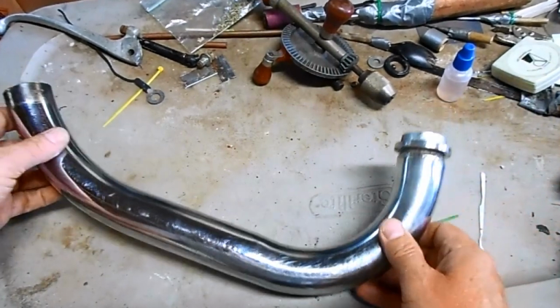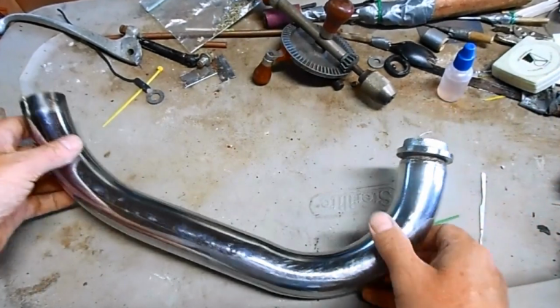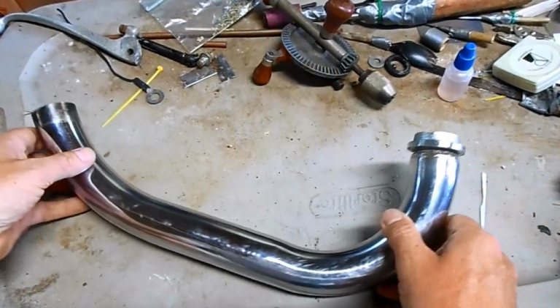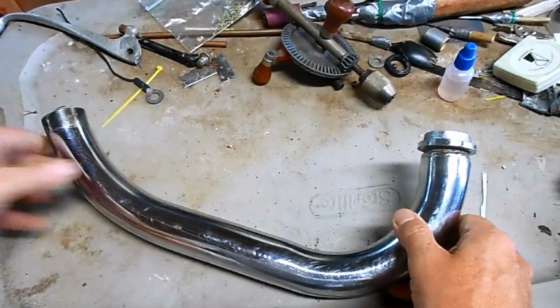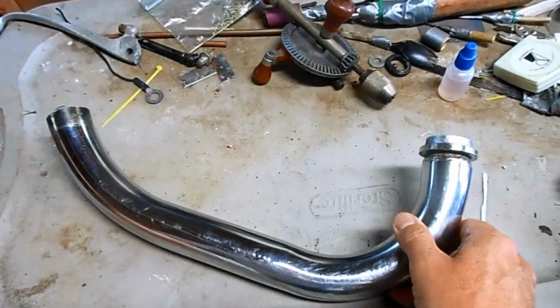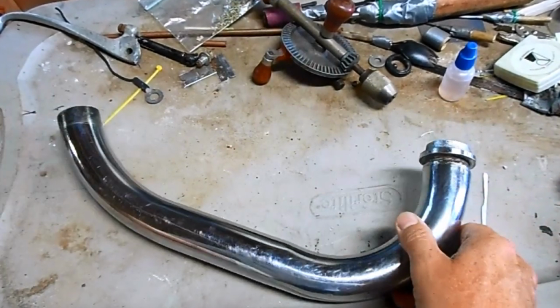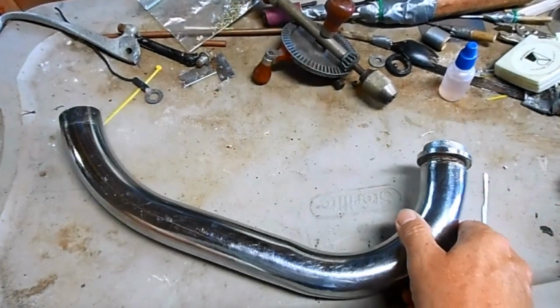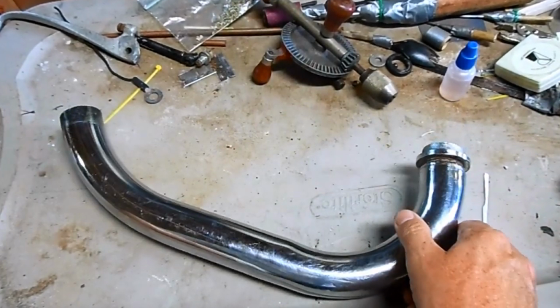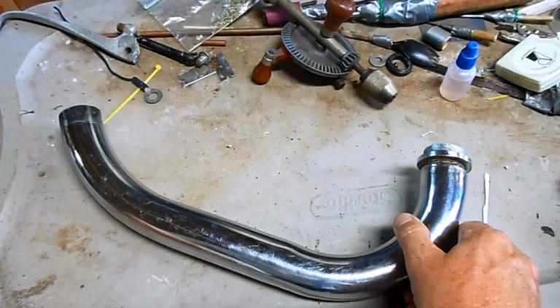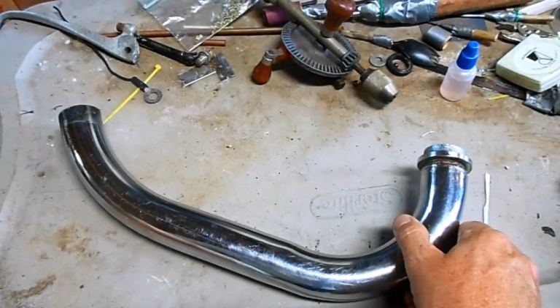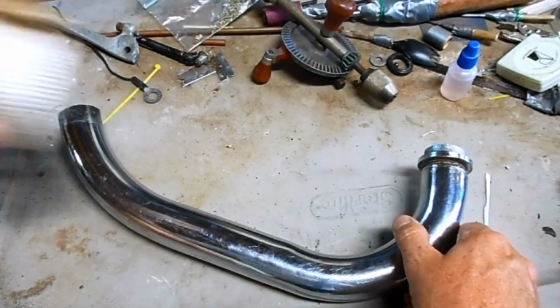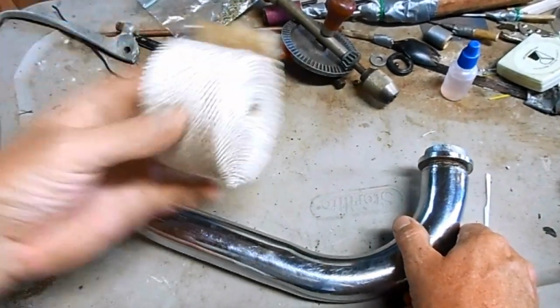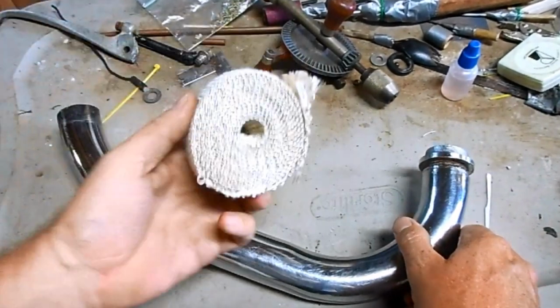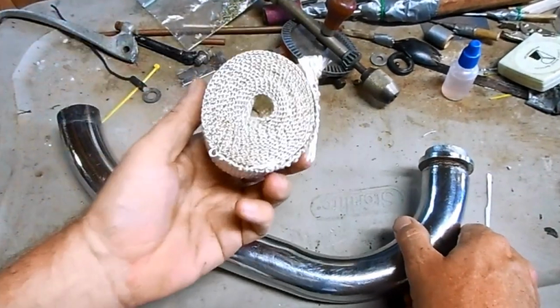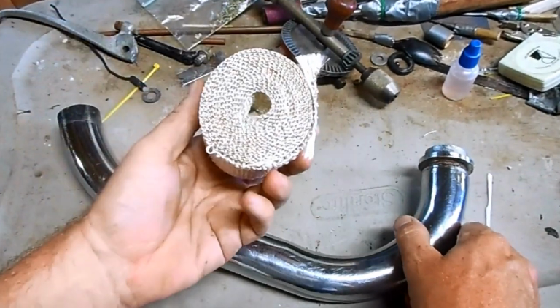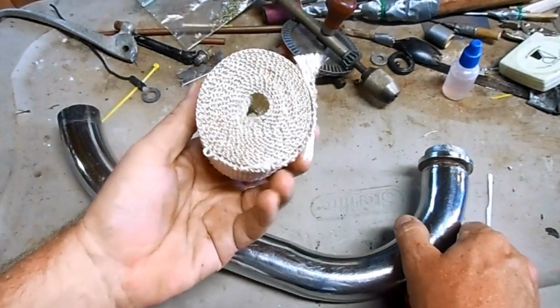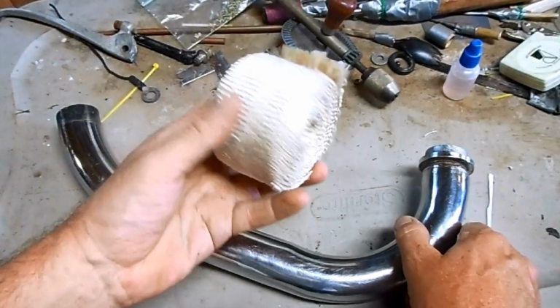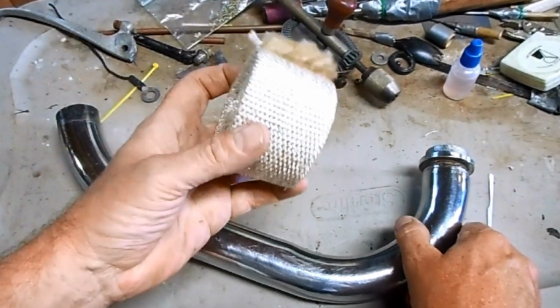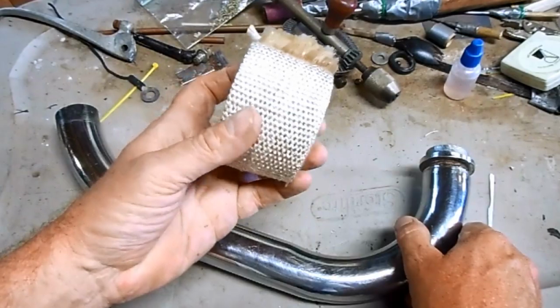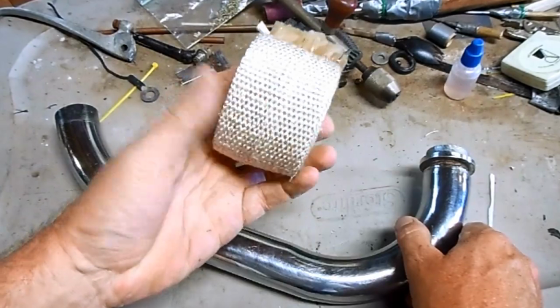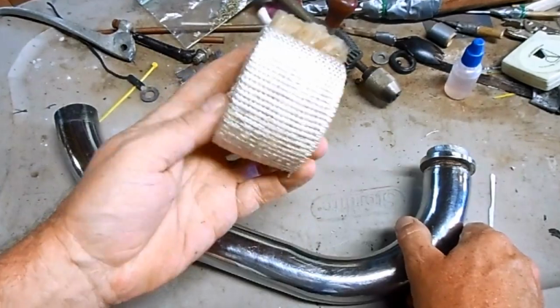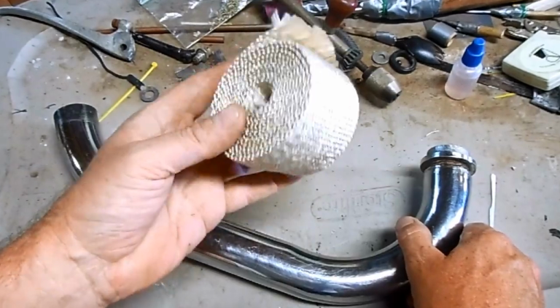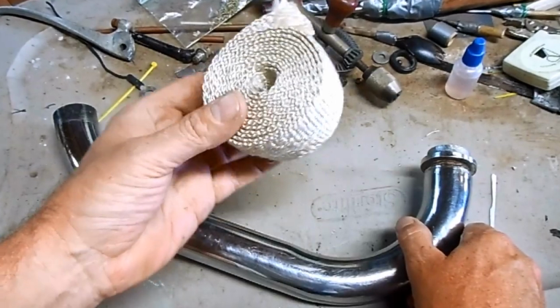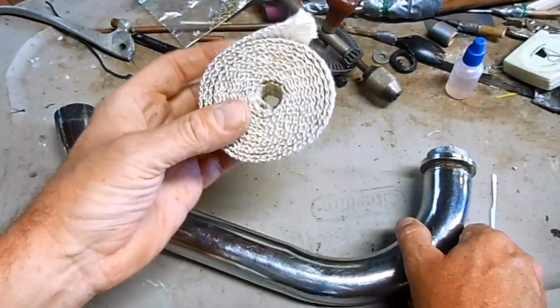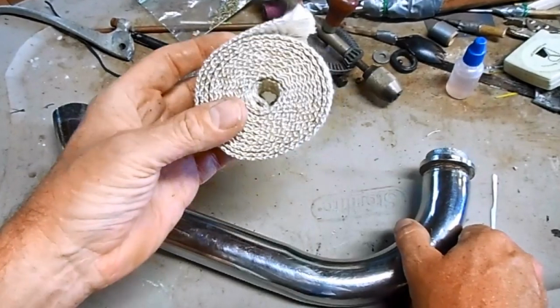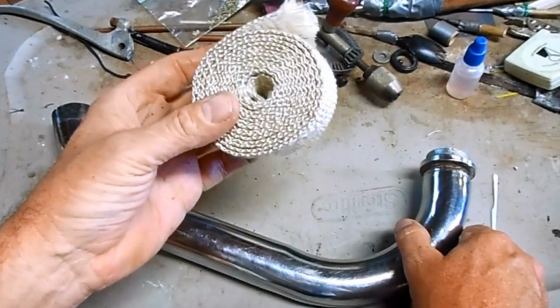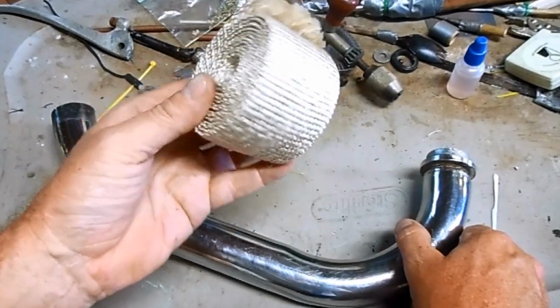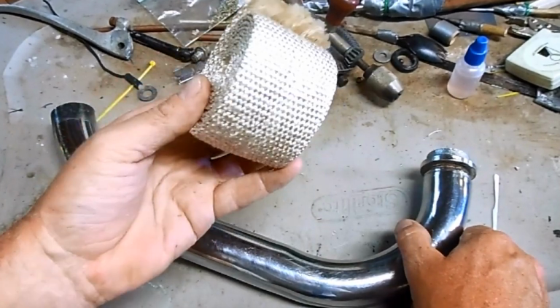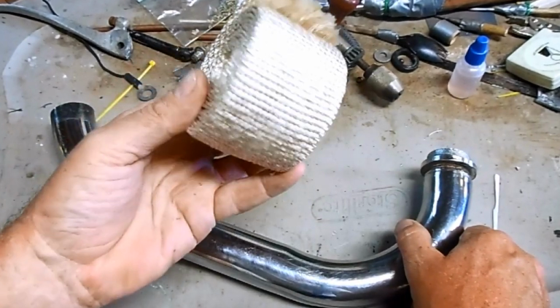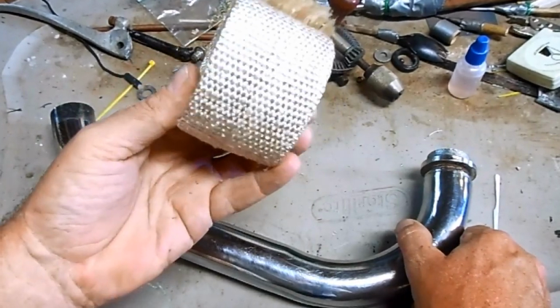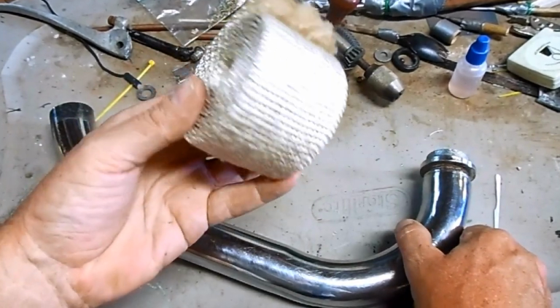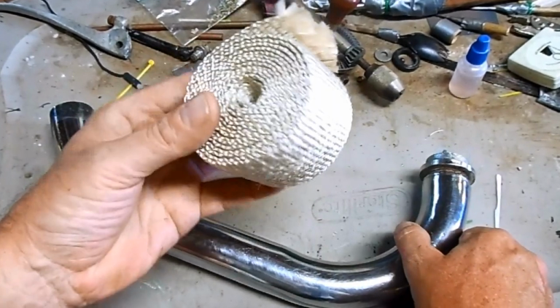To do that I'm going to use this pipe wrap from Nickel Town Customs.